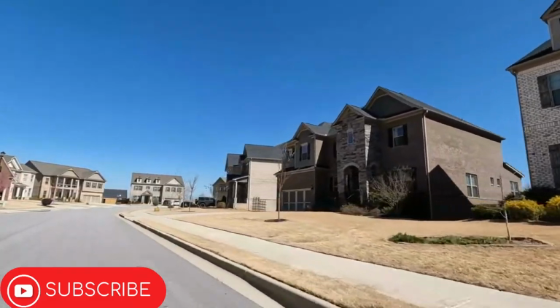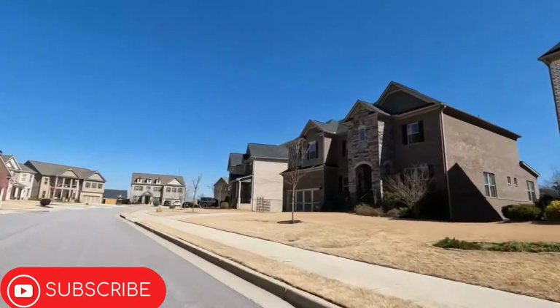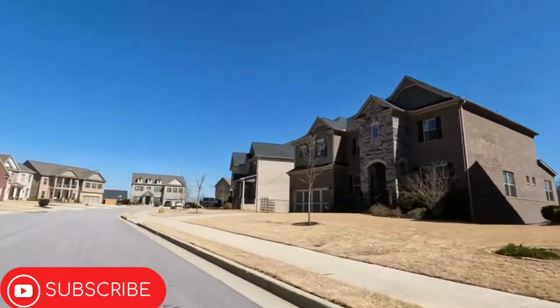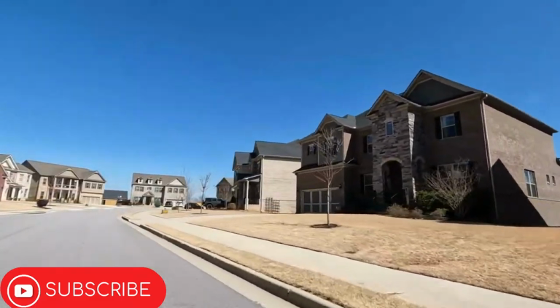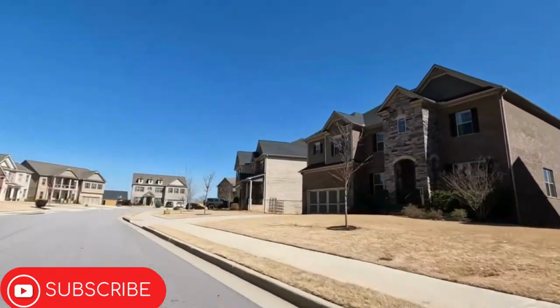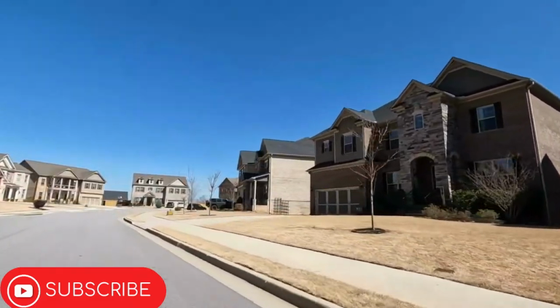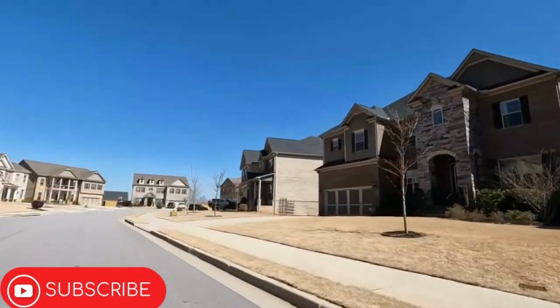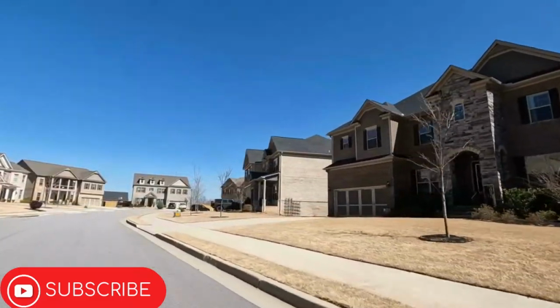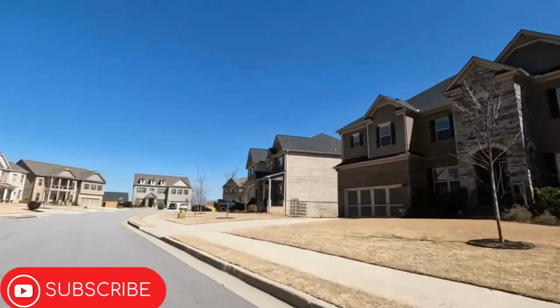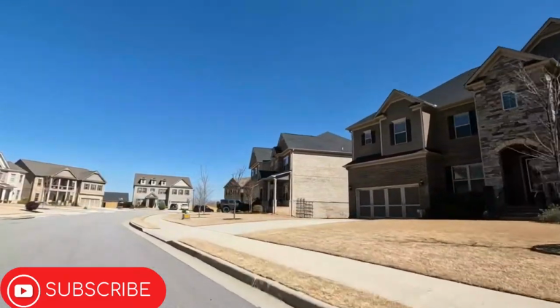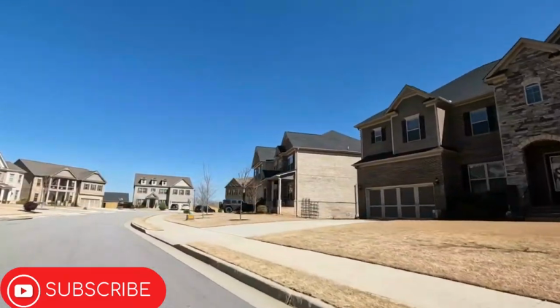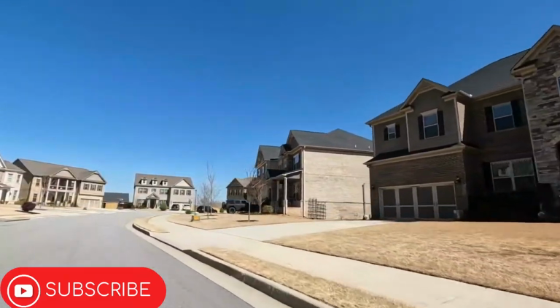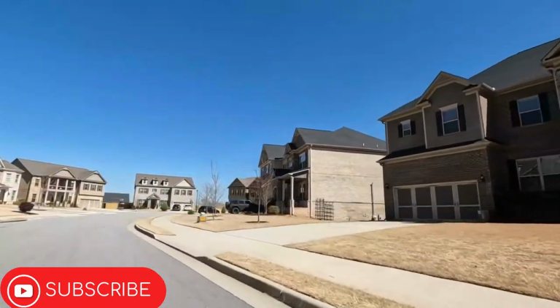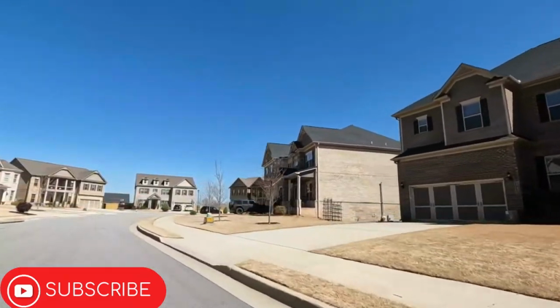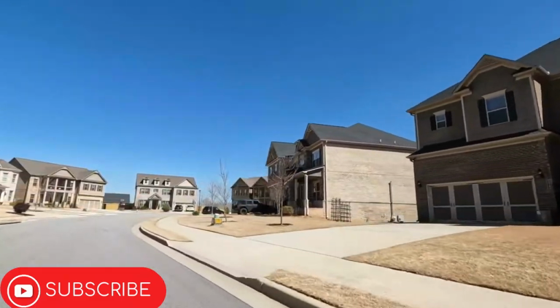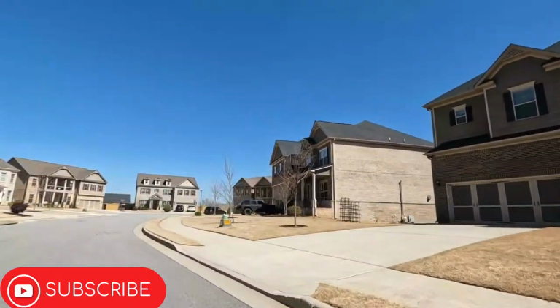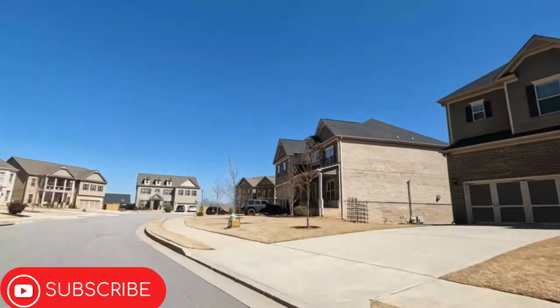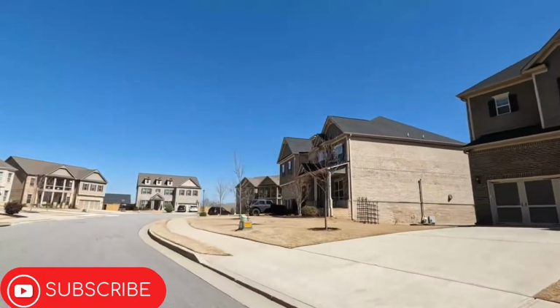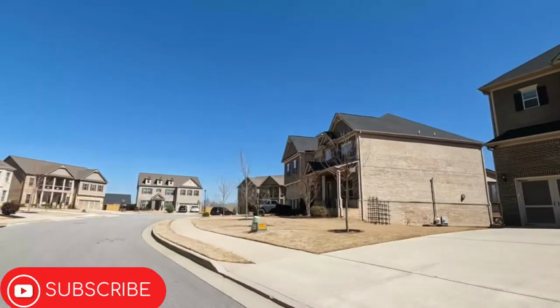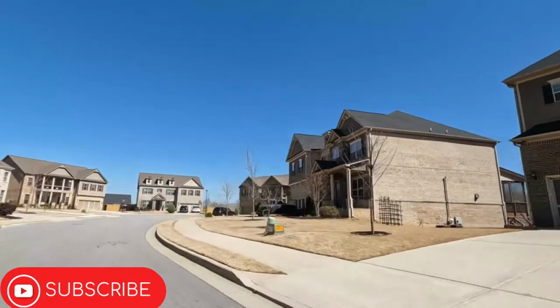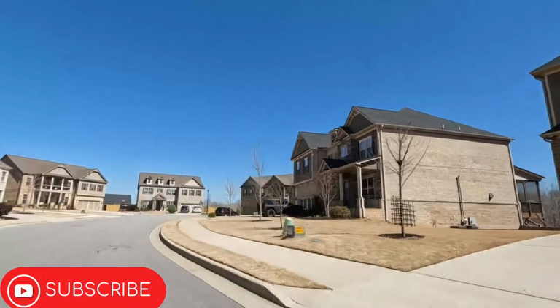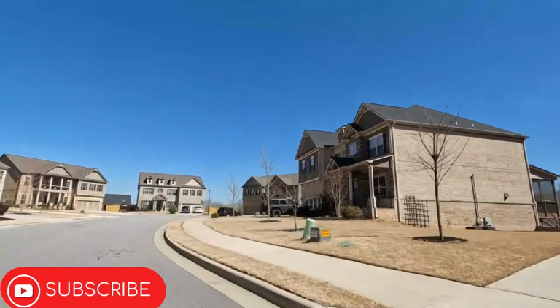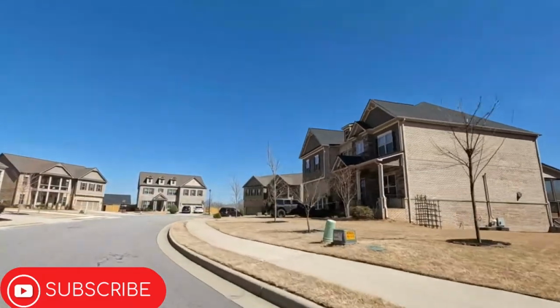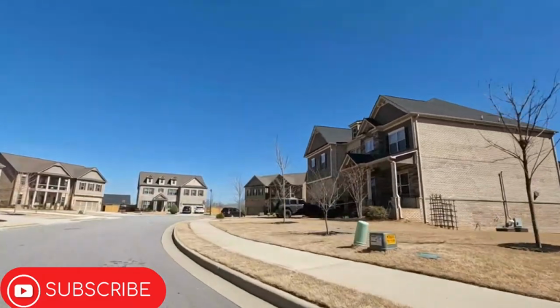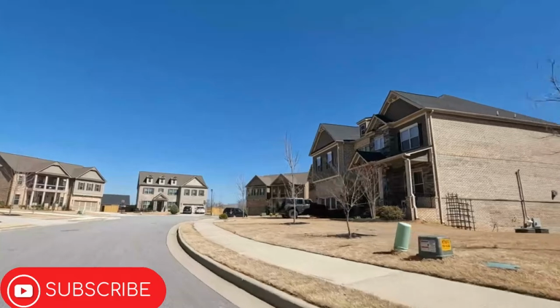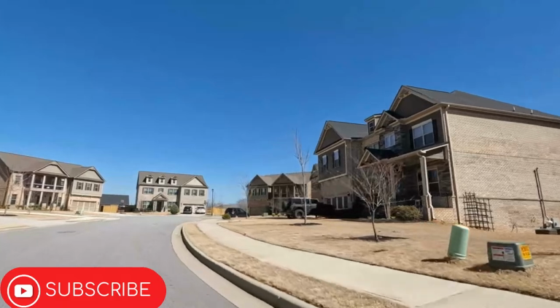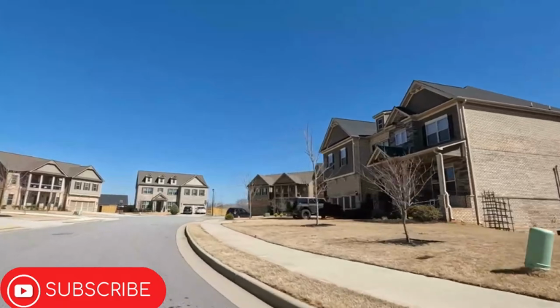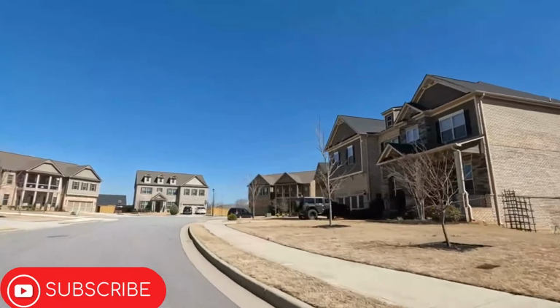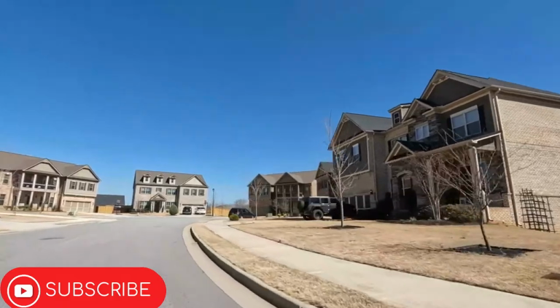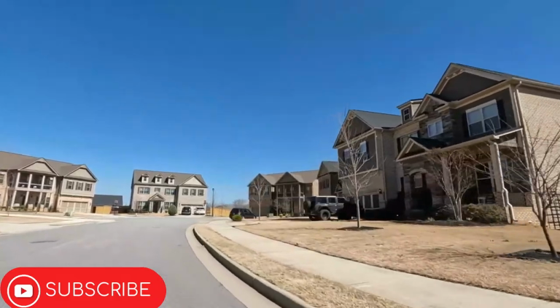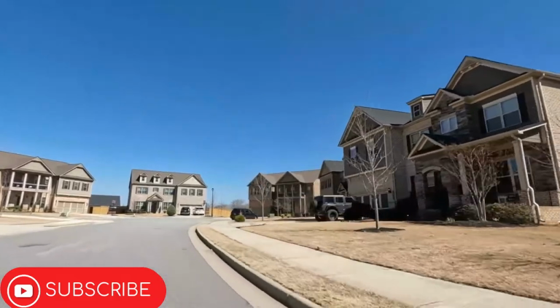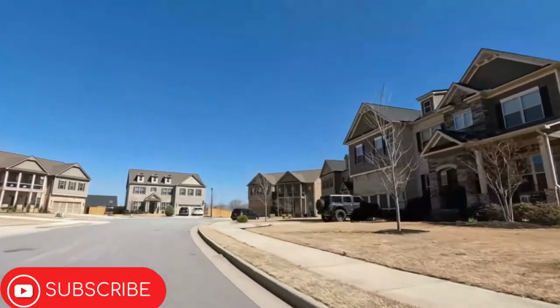This community has basement and slab lots, as well as two- and three-car garage options.